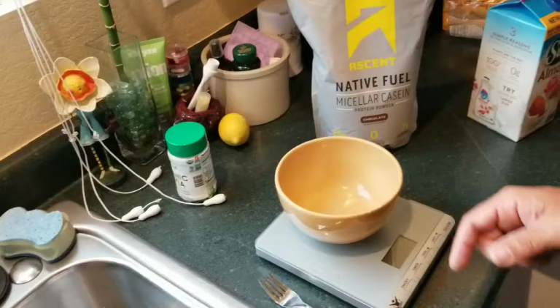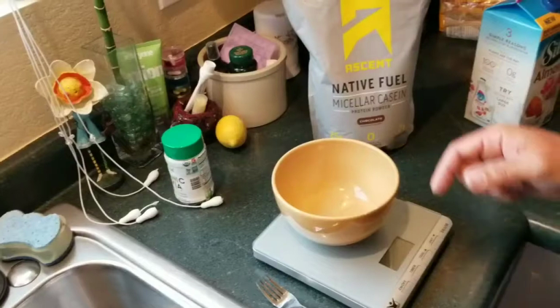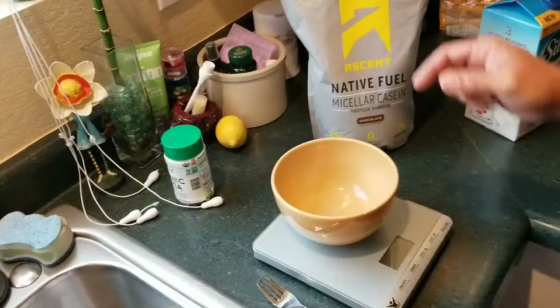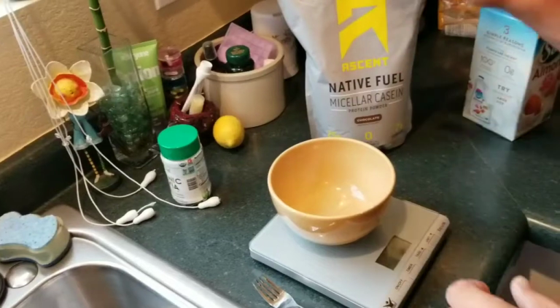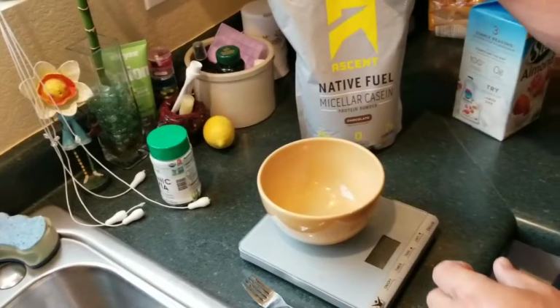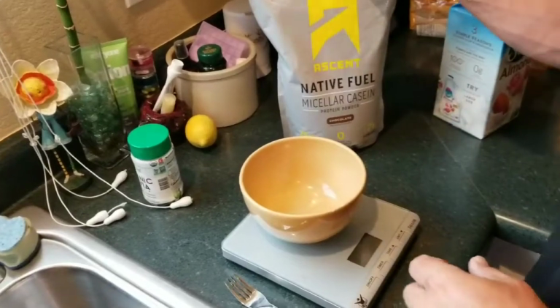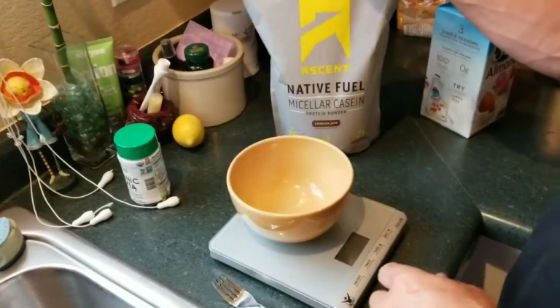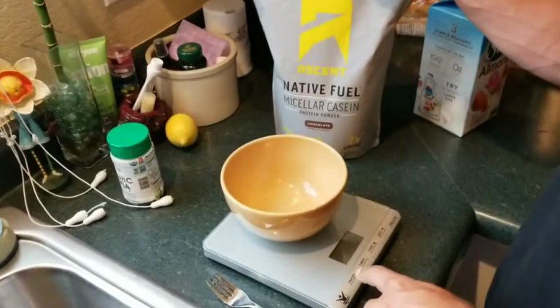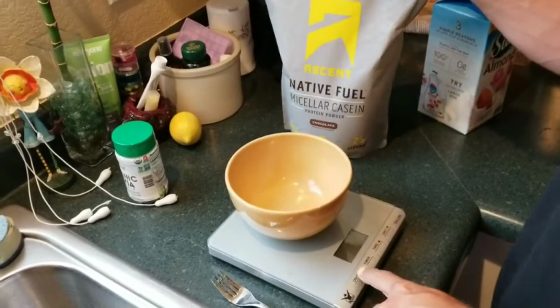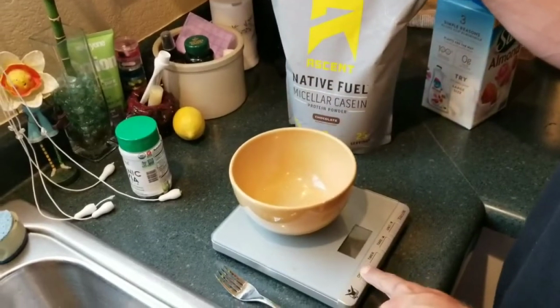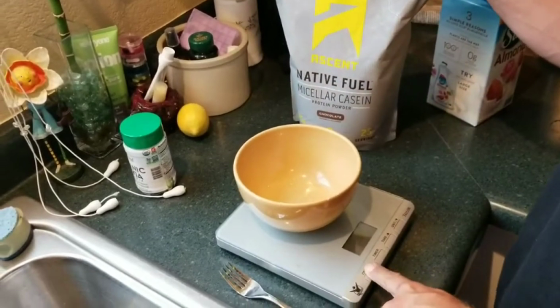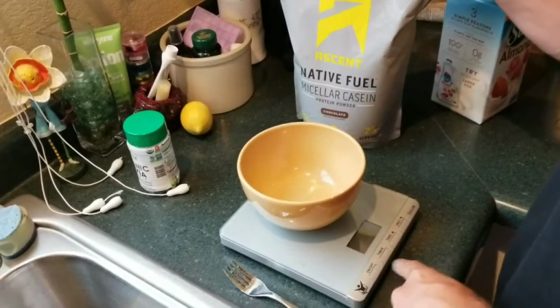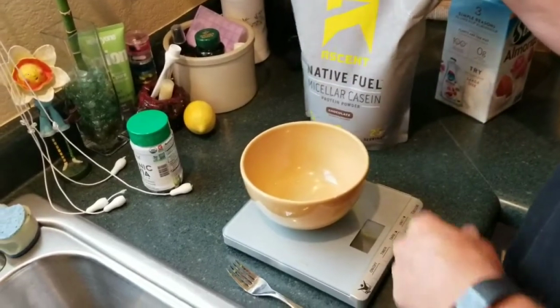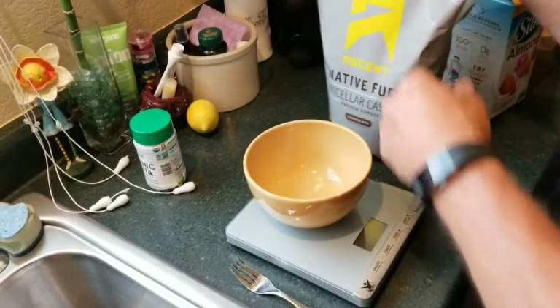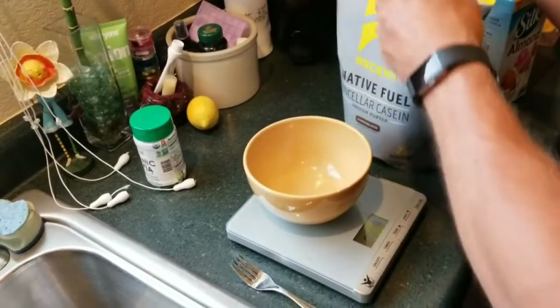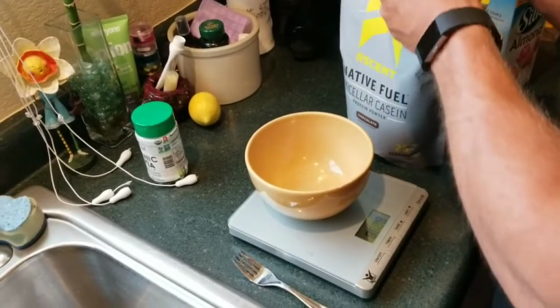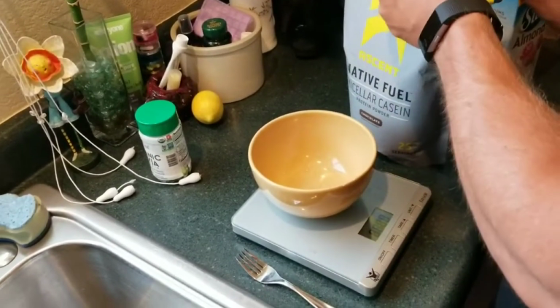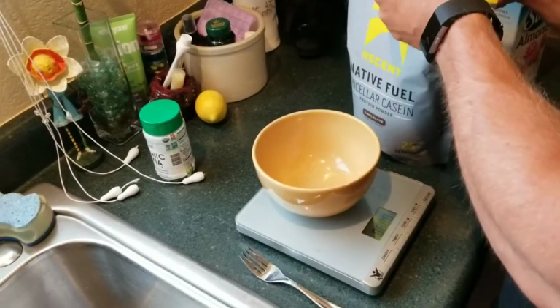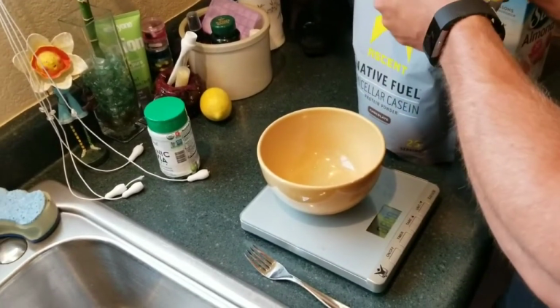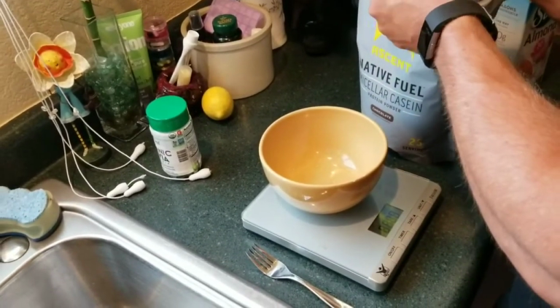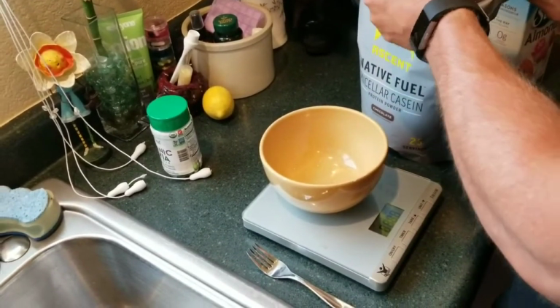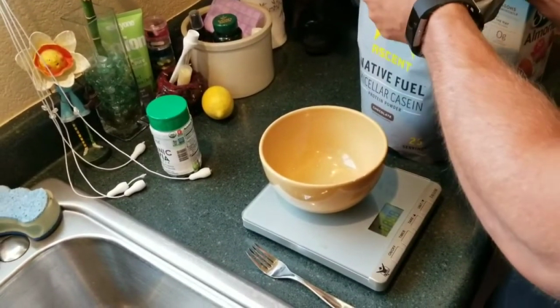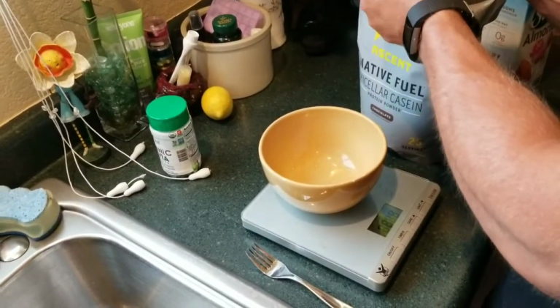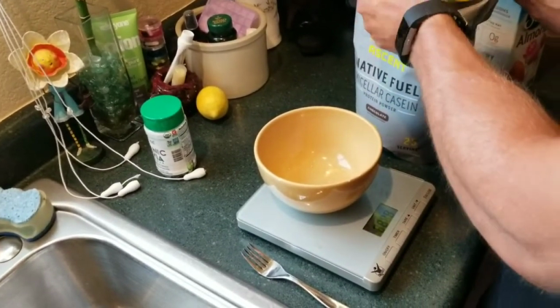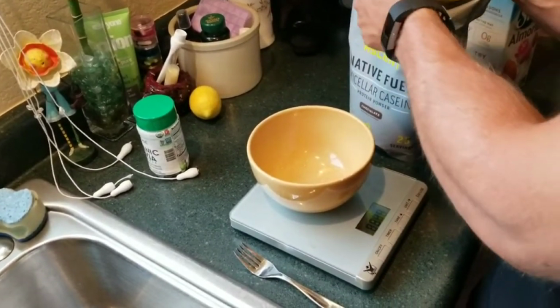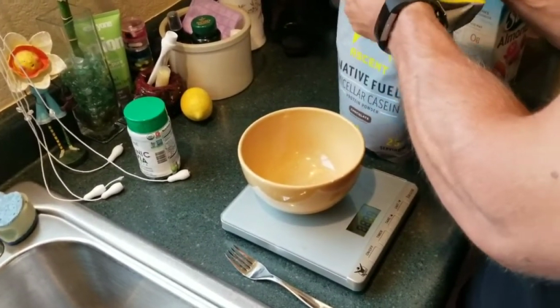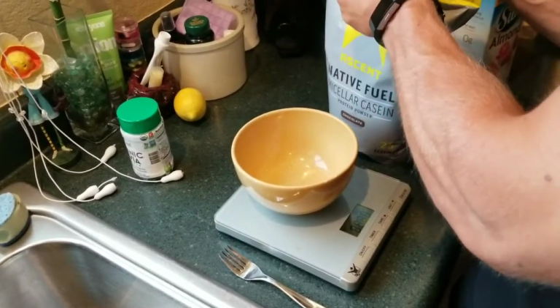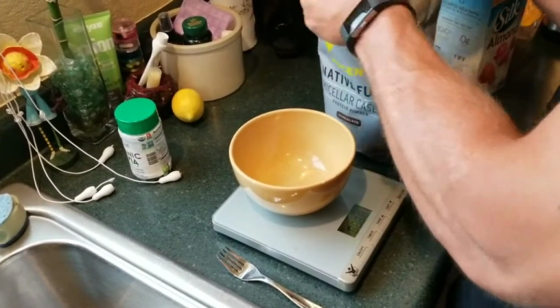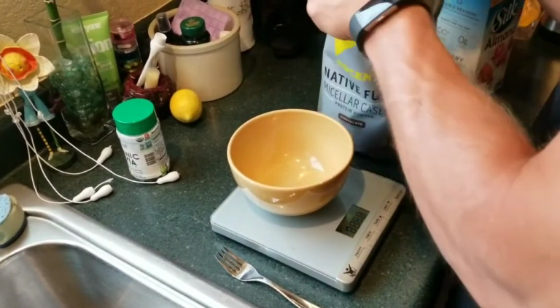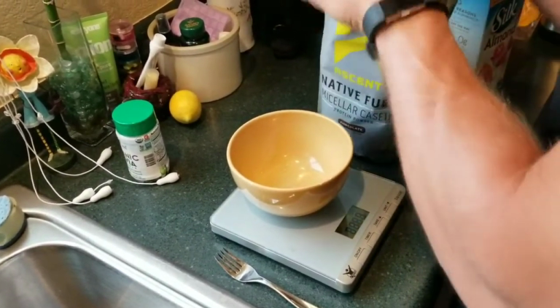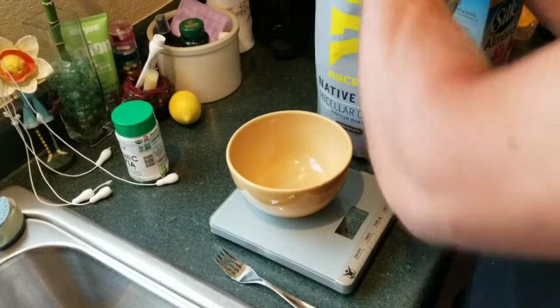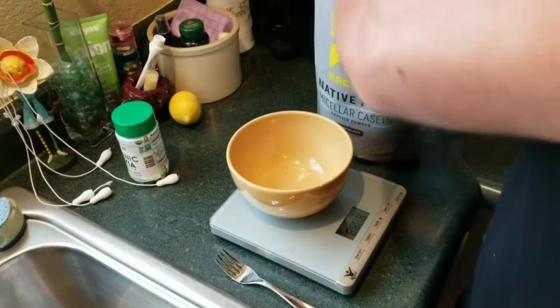Hi guys, I'm going to try to show you how I make my ice cream. A lot of people have been asking.